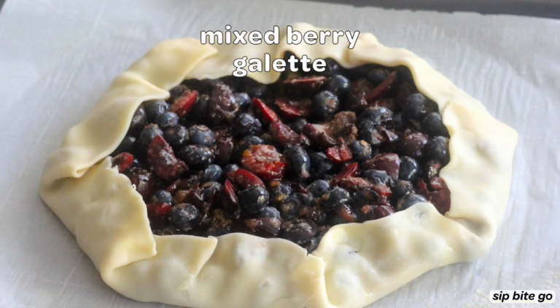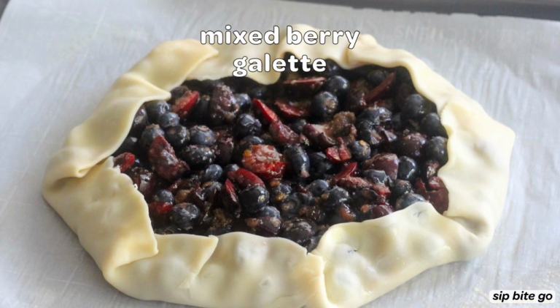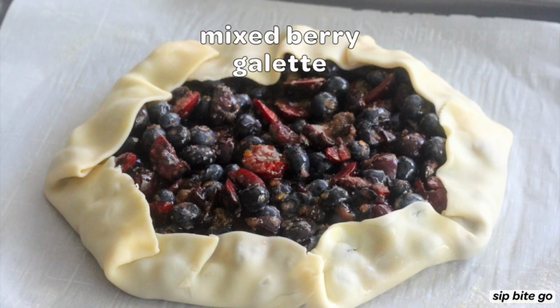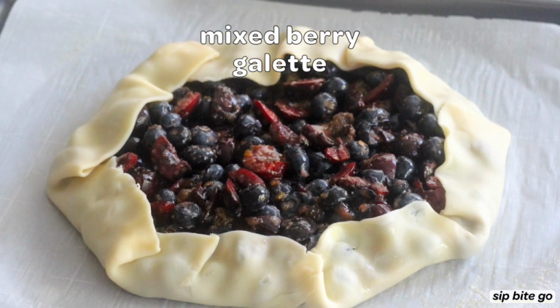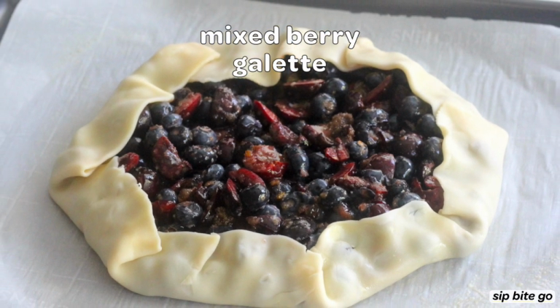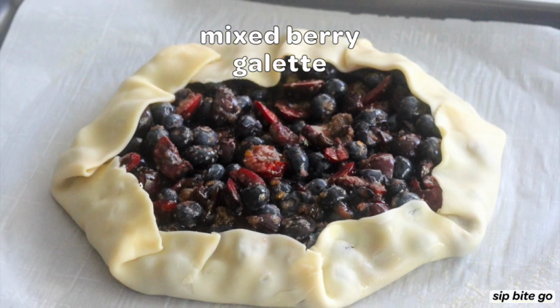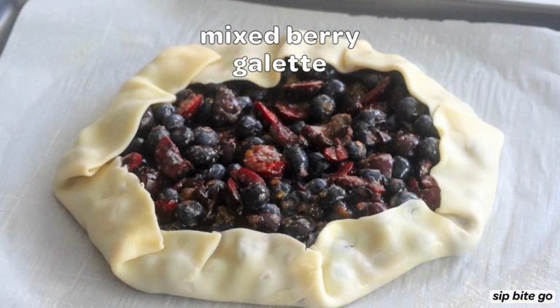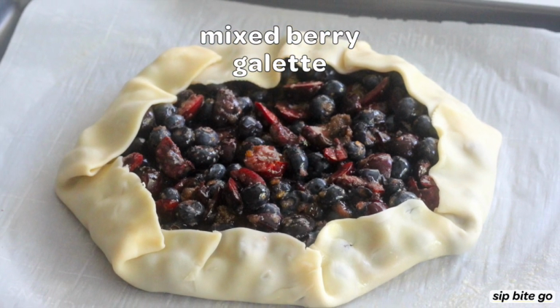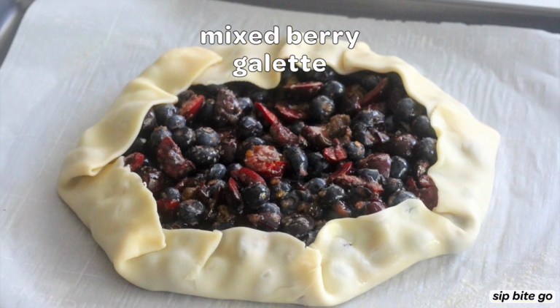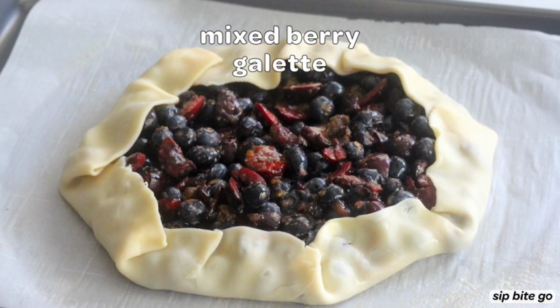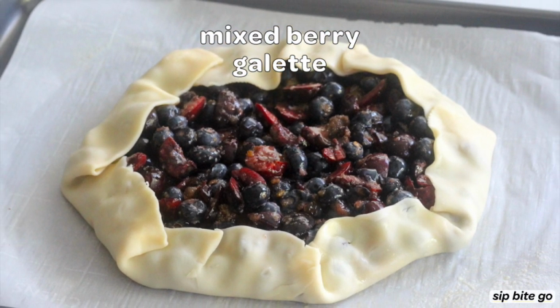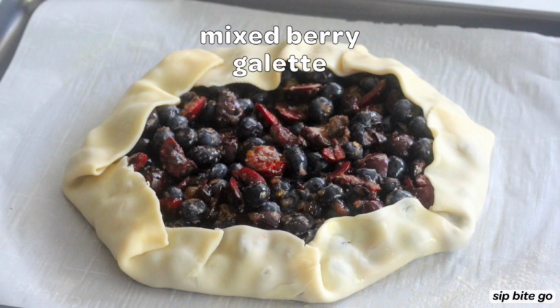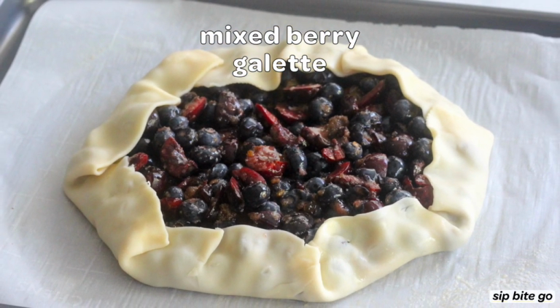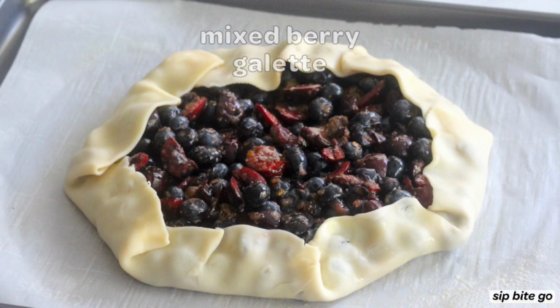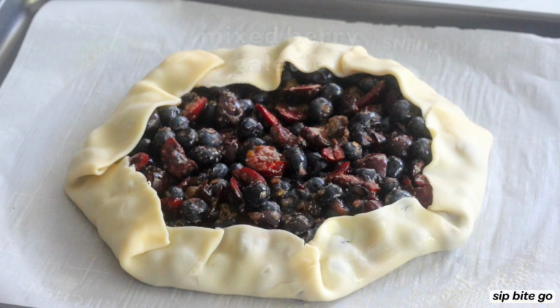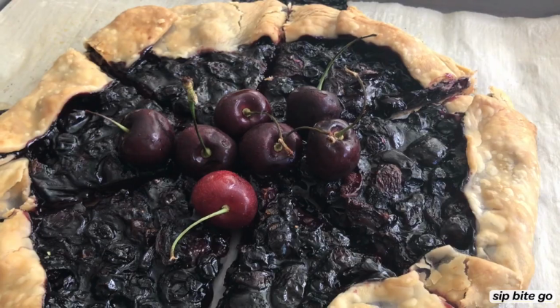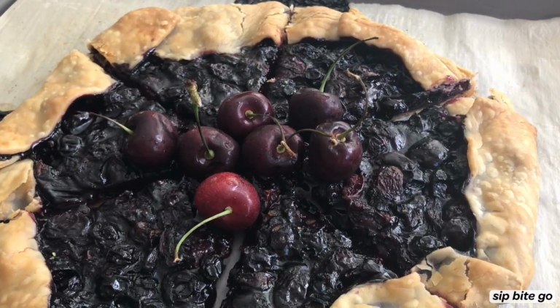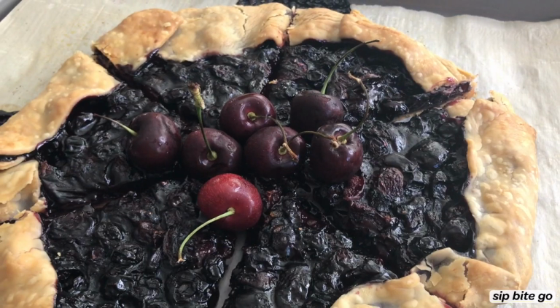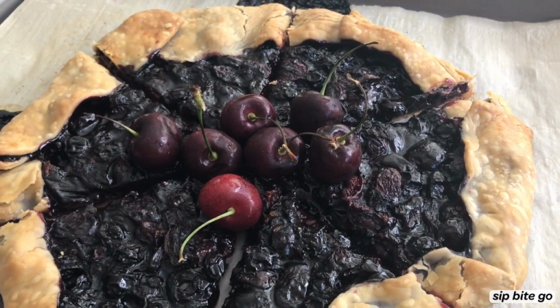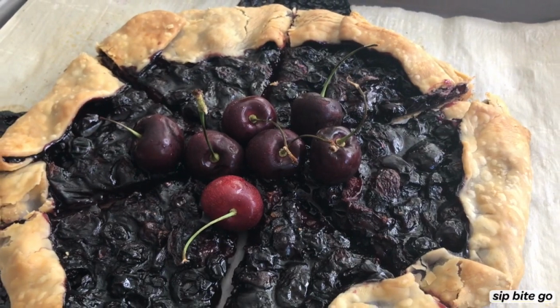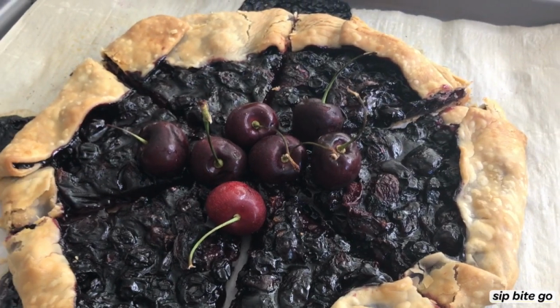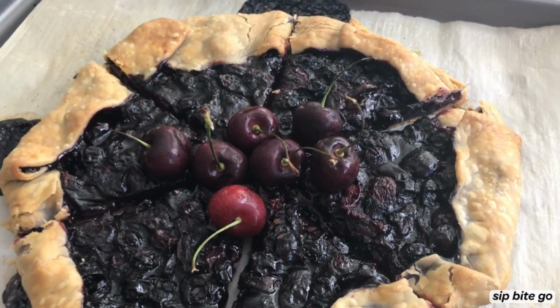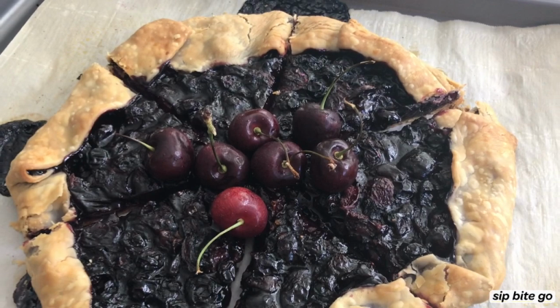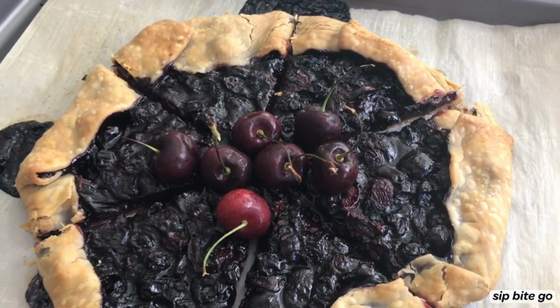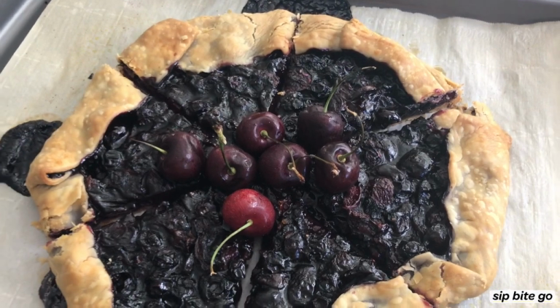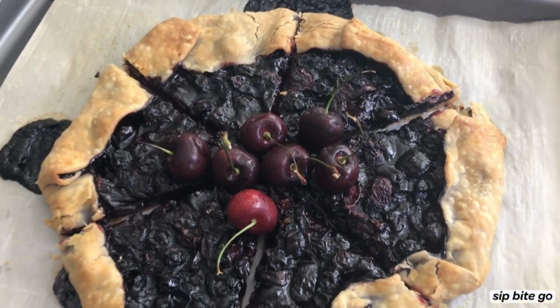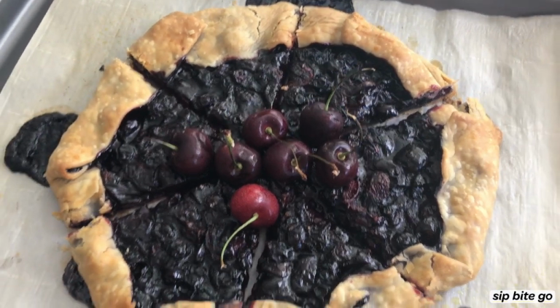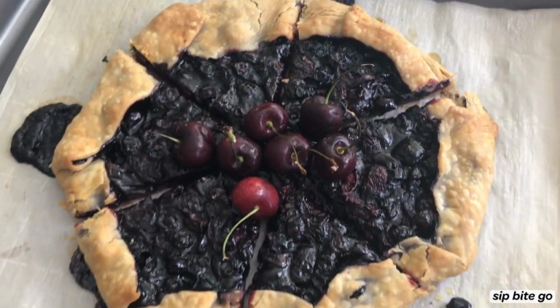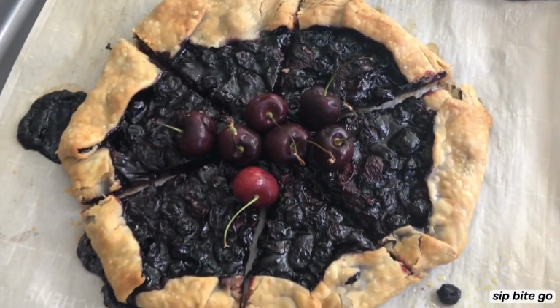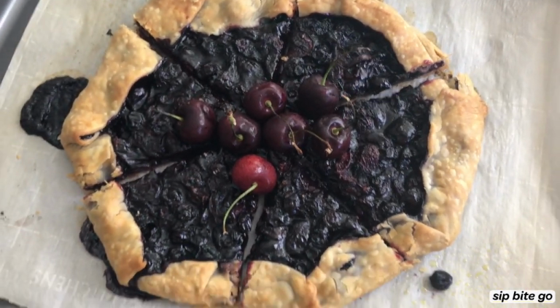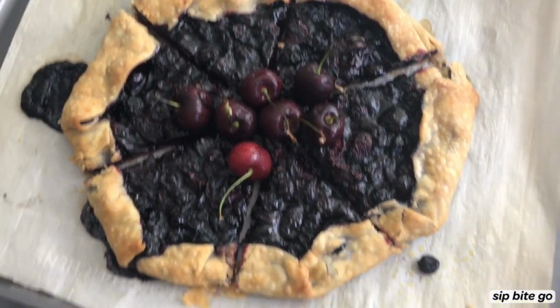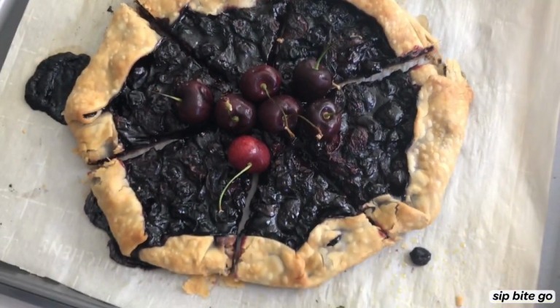In this recipe video, you'll learn how to make a mixed berry galette with pie dough.